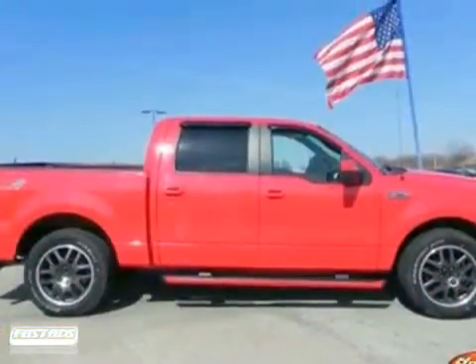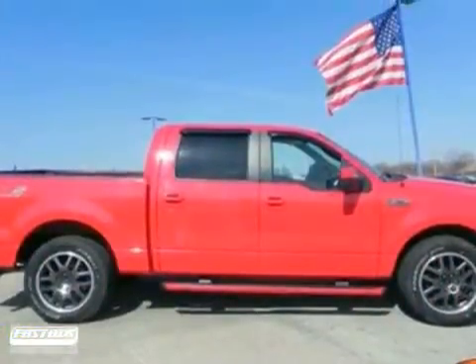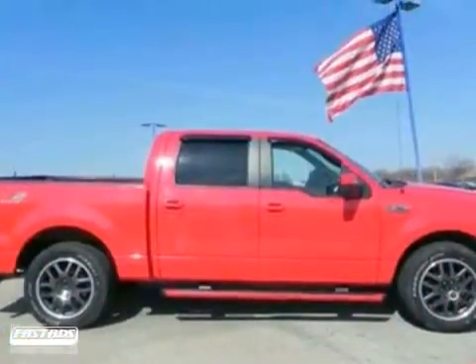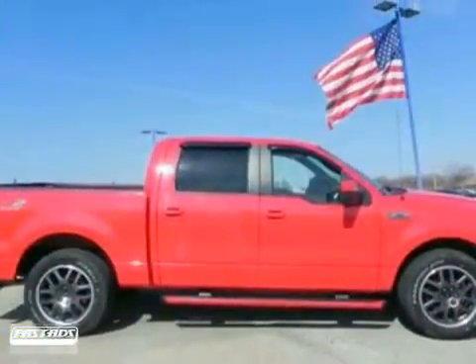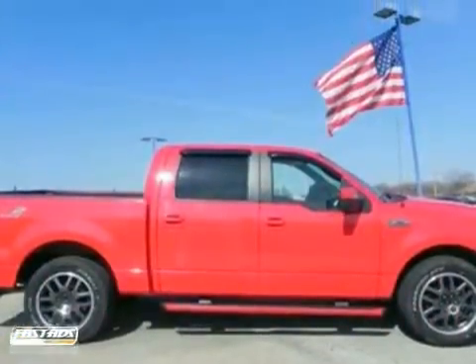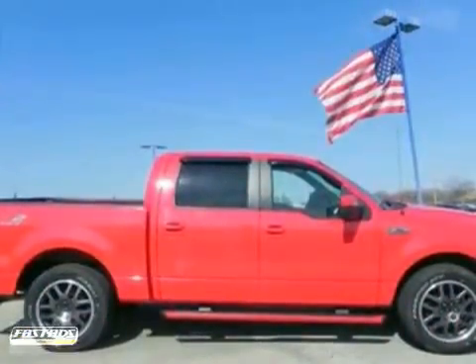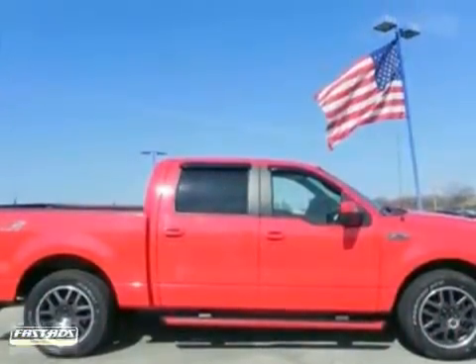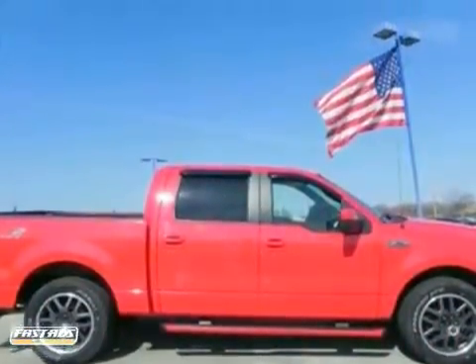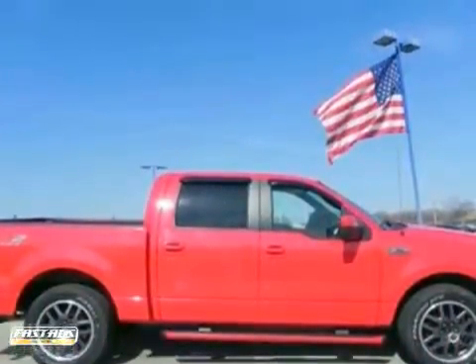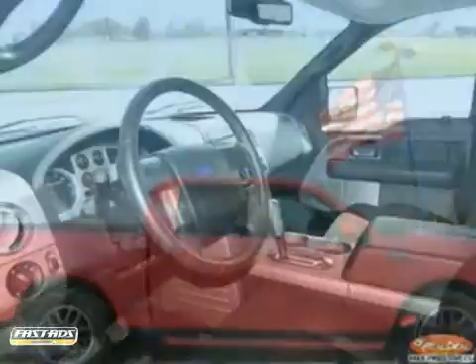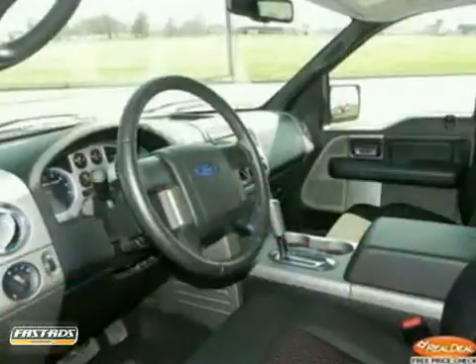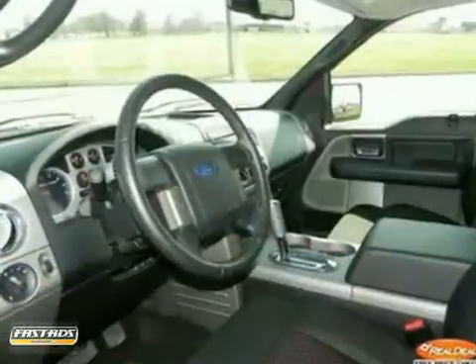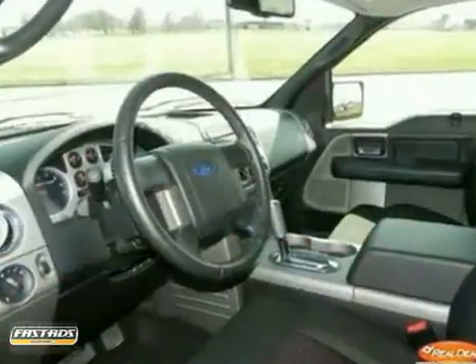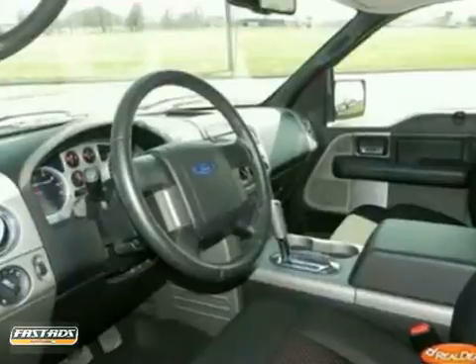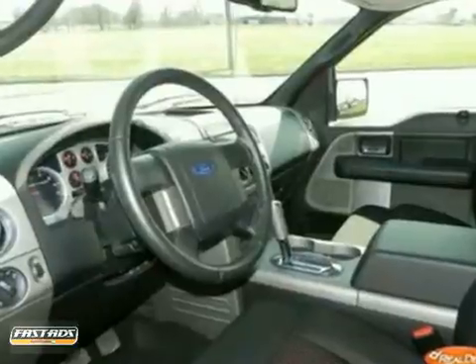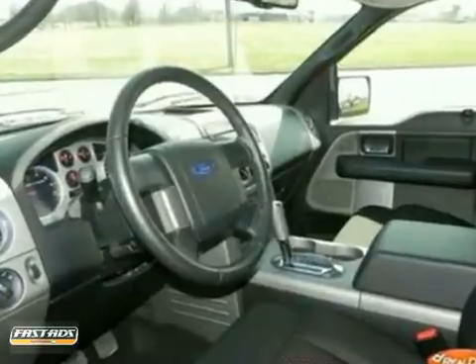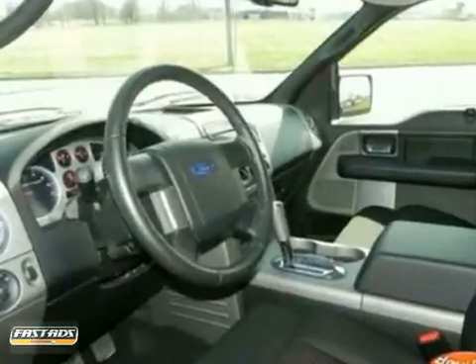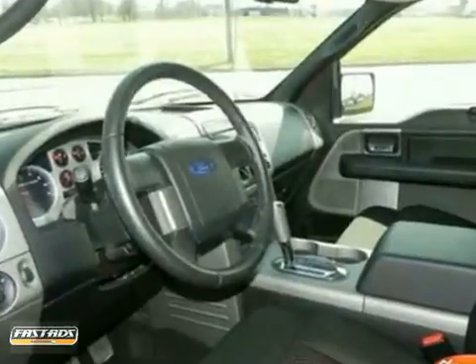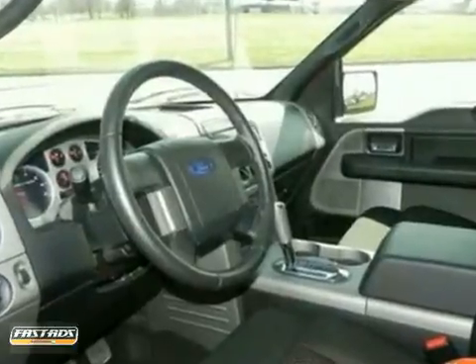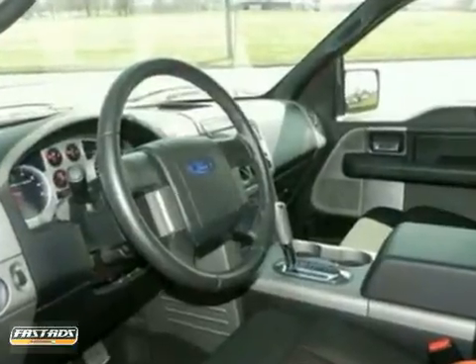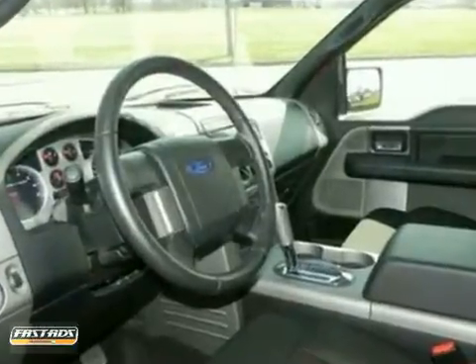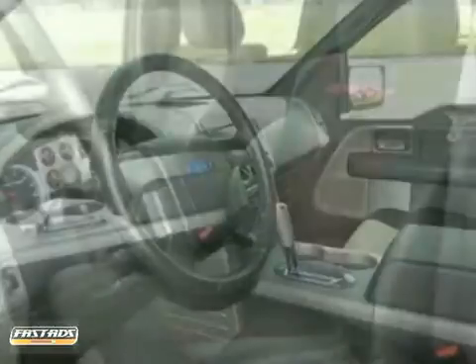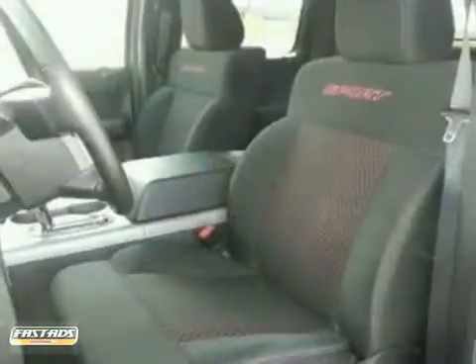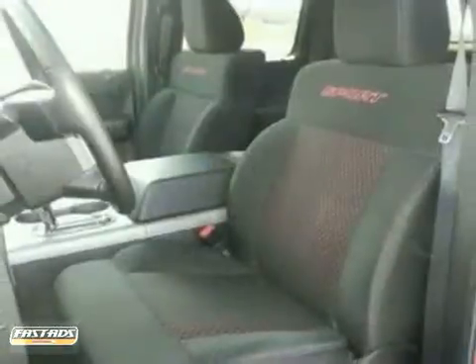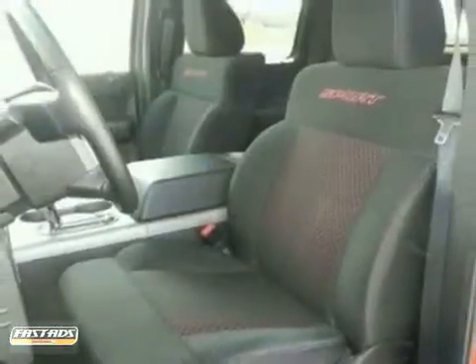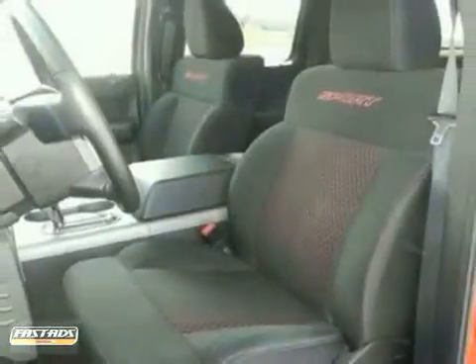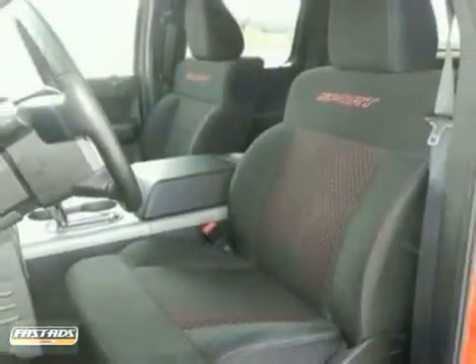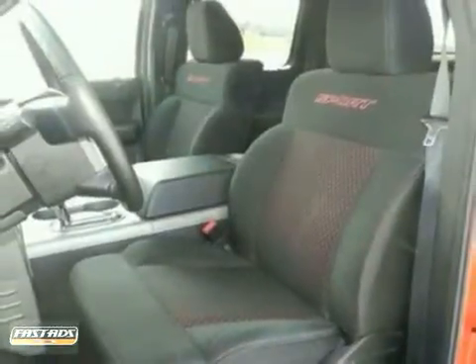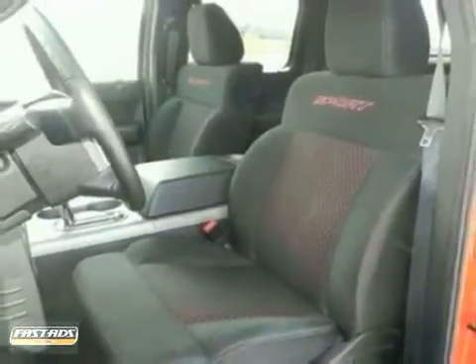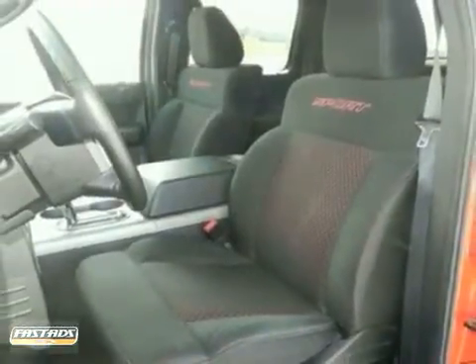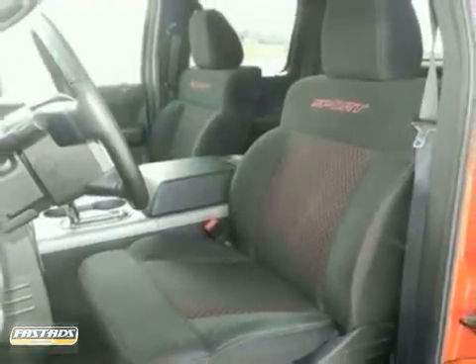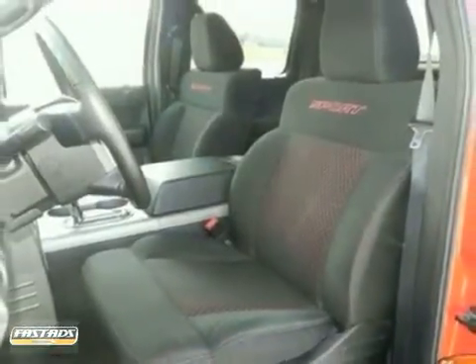With running boards, audiophile sound system, keyless entry, and more, it's bound to sell fast. Come on out and take a look.